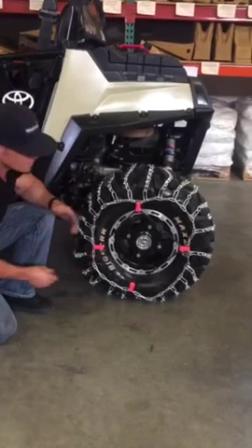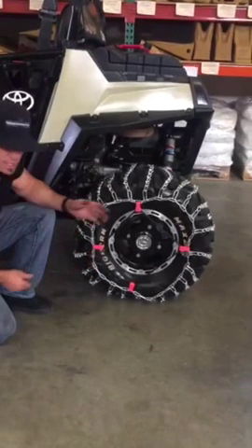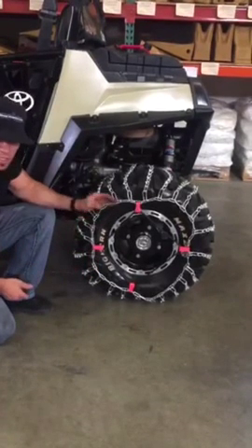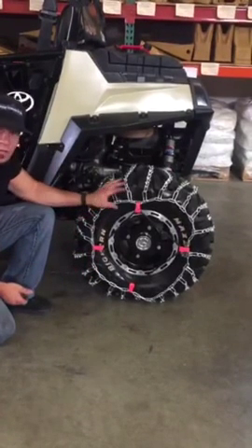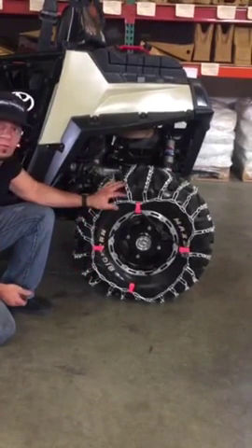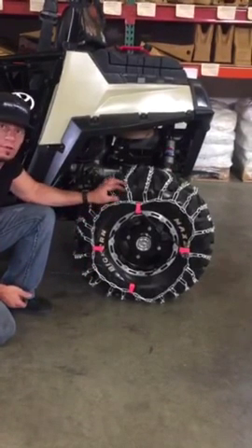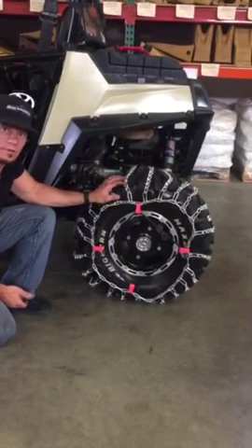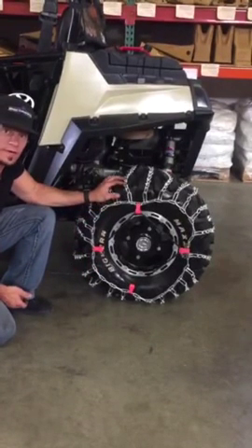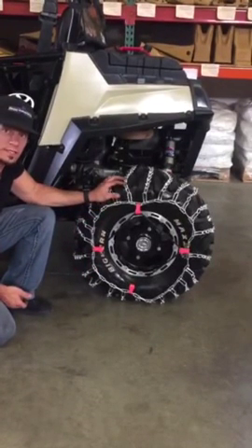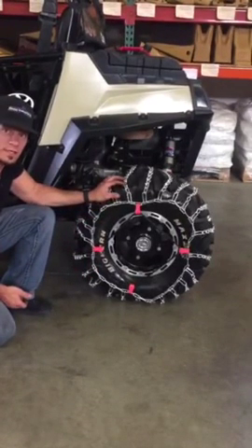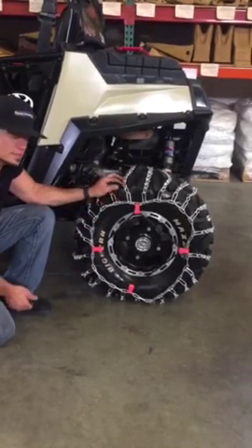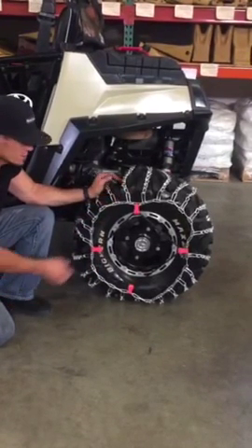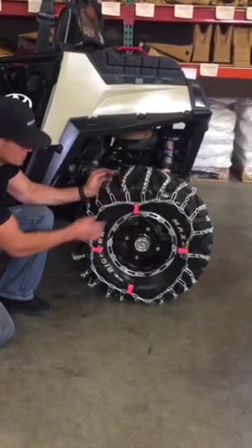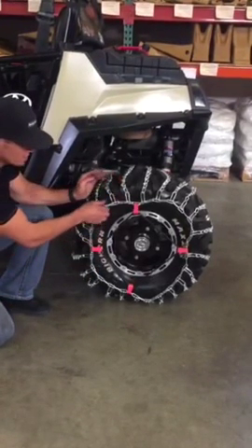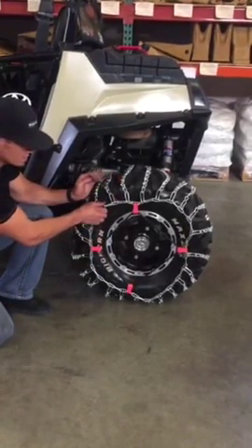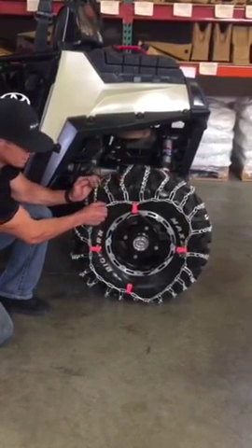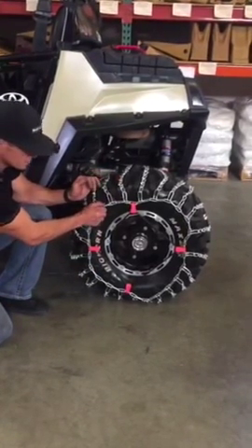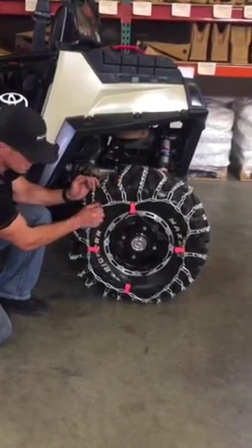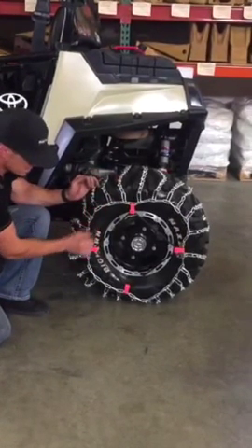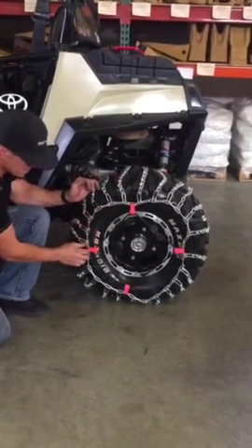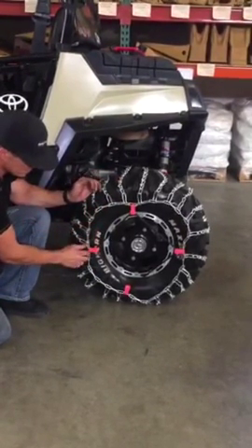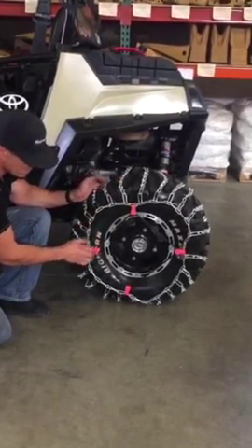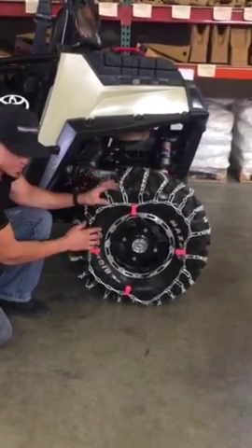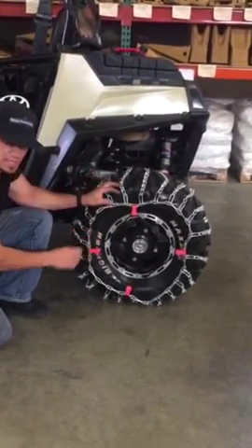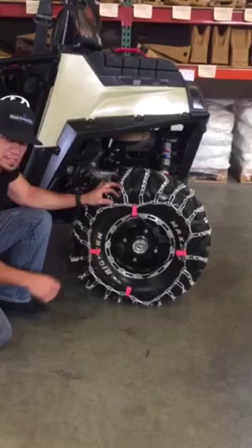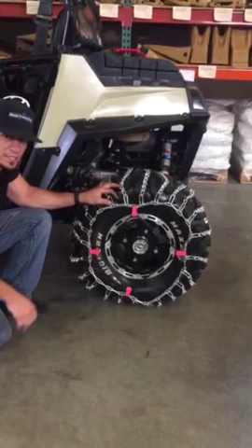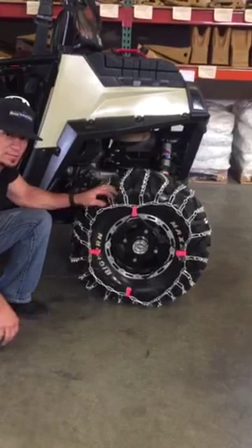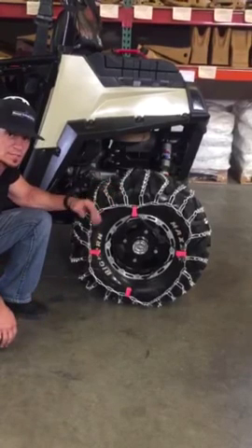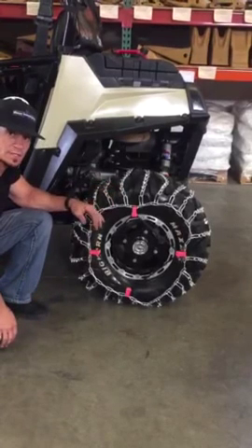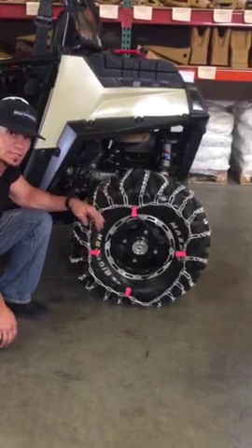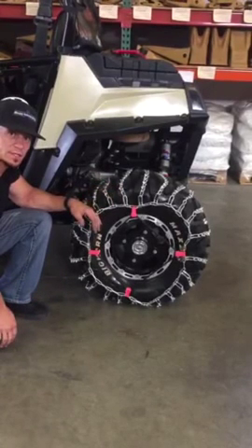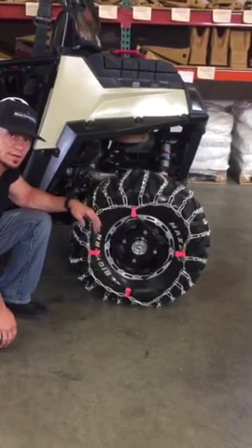Take it down the road a little ways, just check your tension on your chain as well, and make any adjustments as necessary.